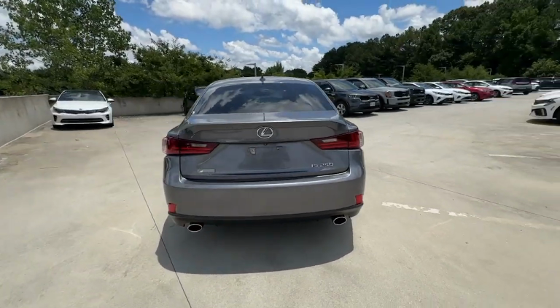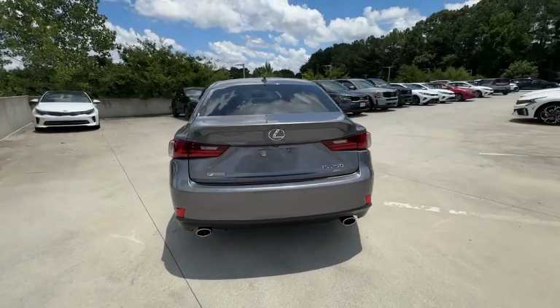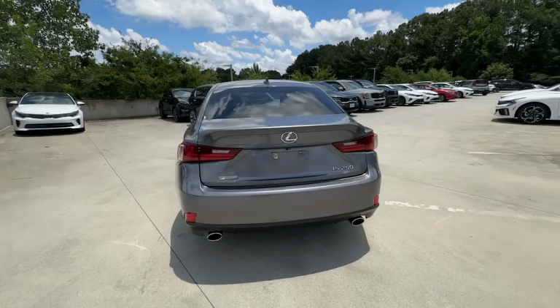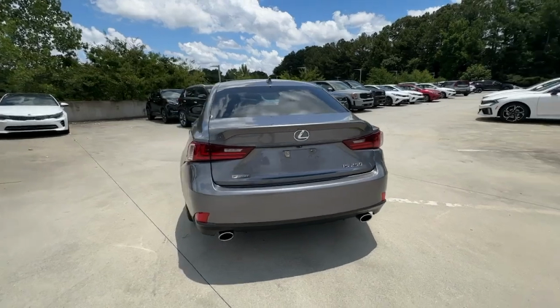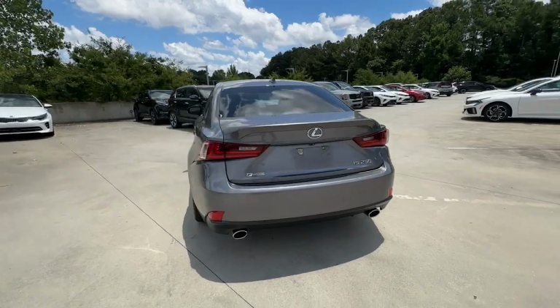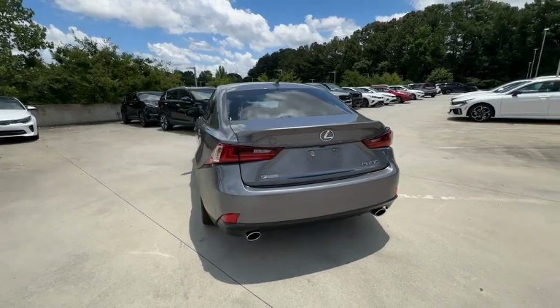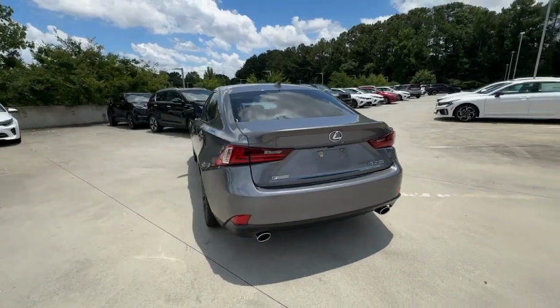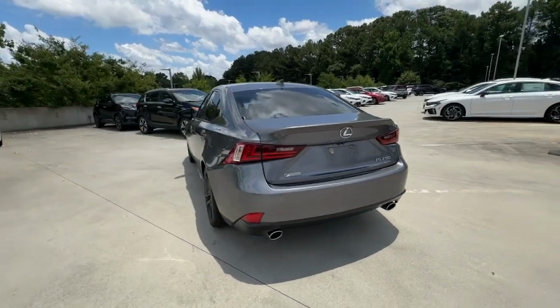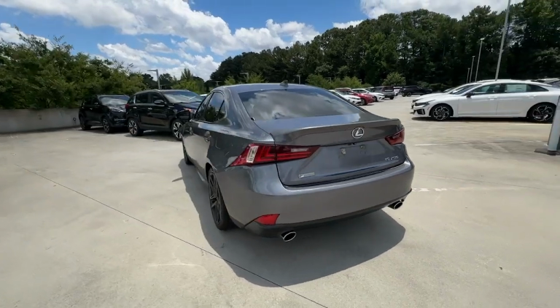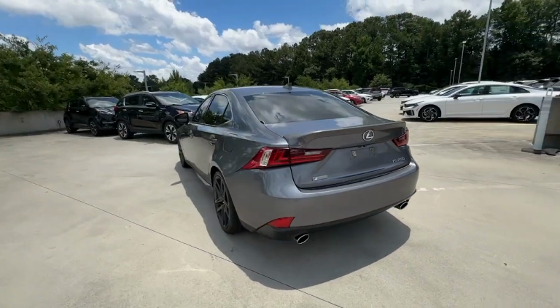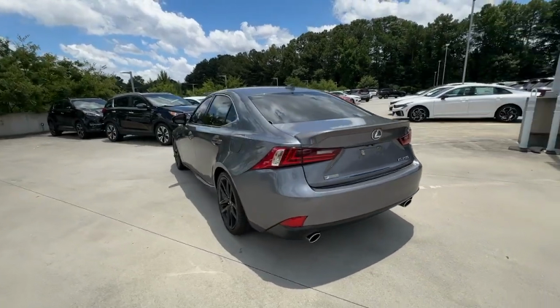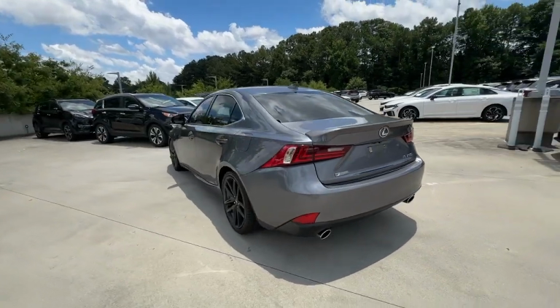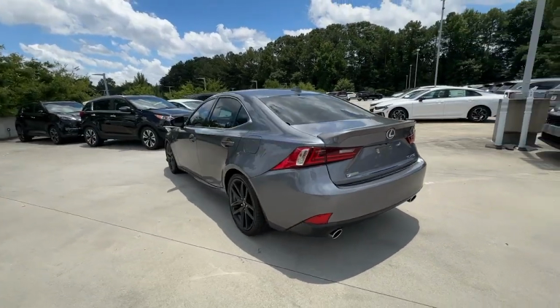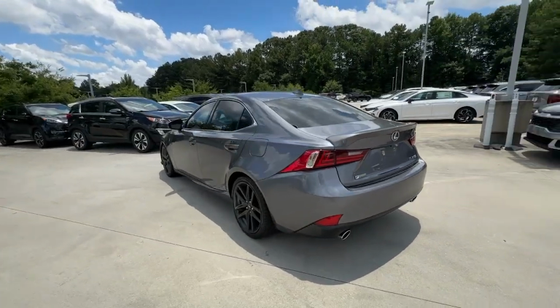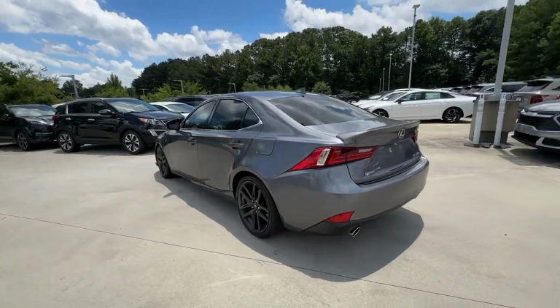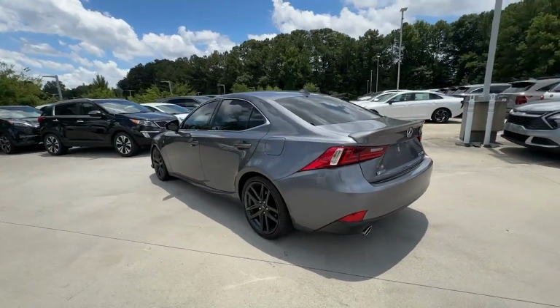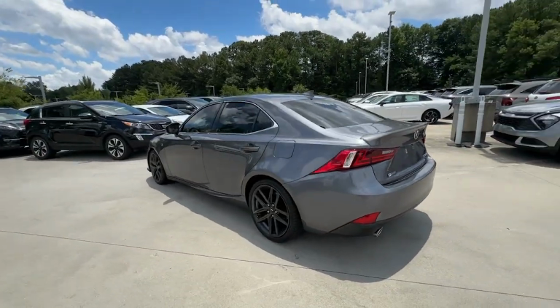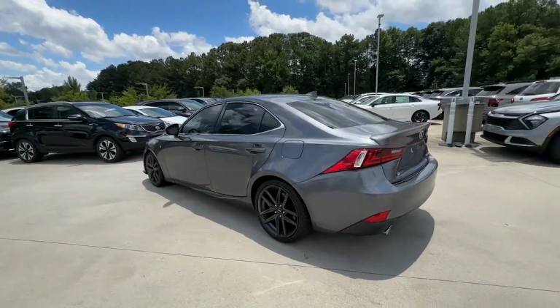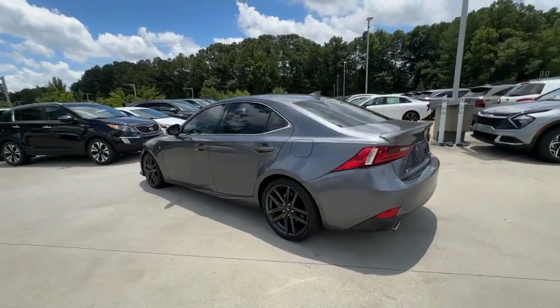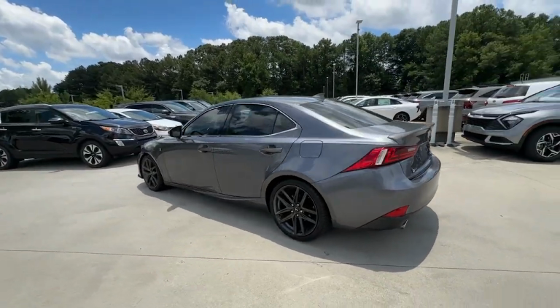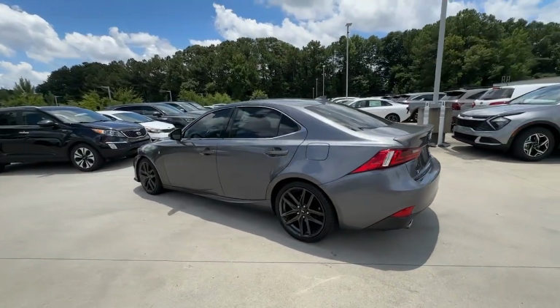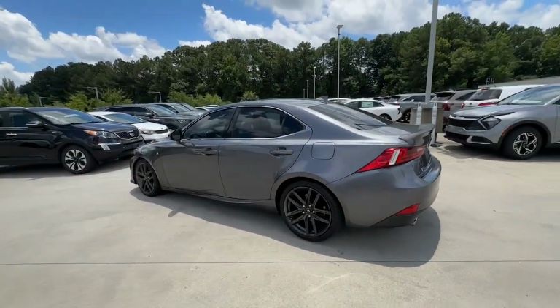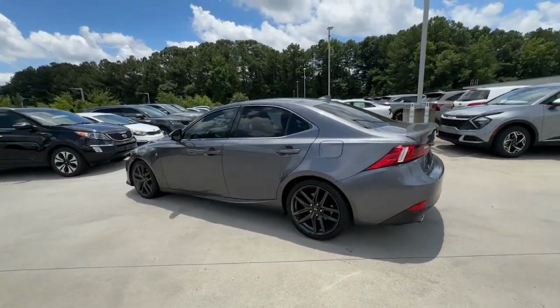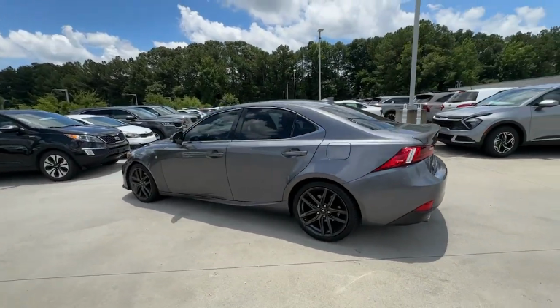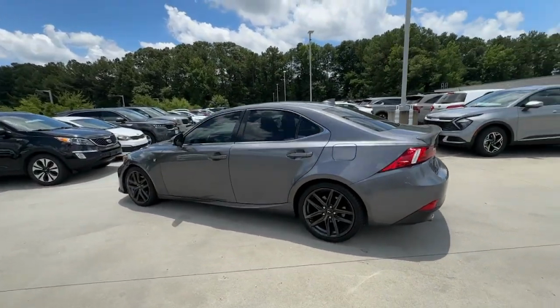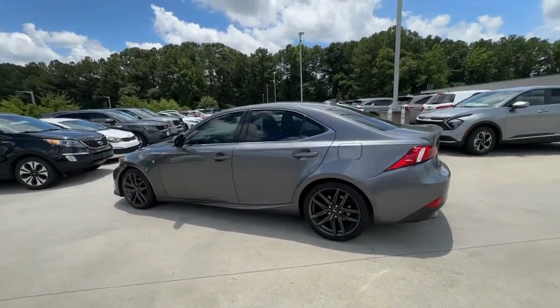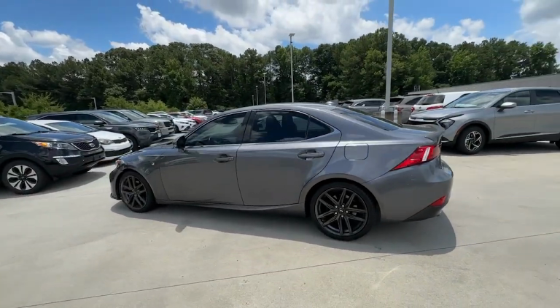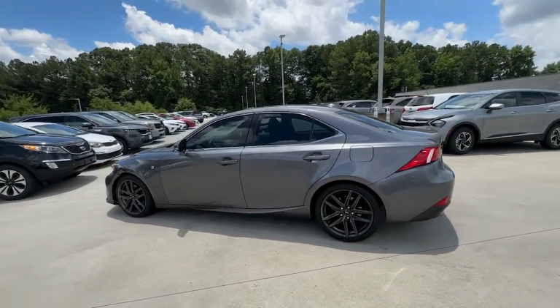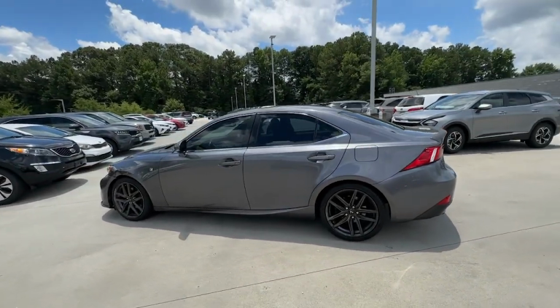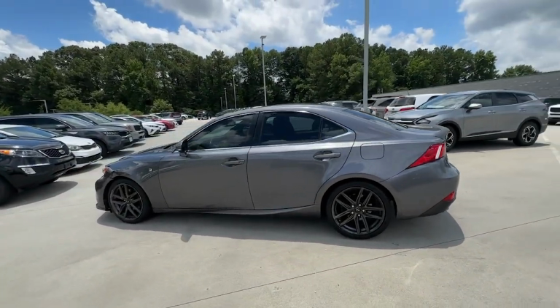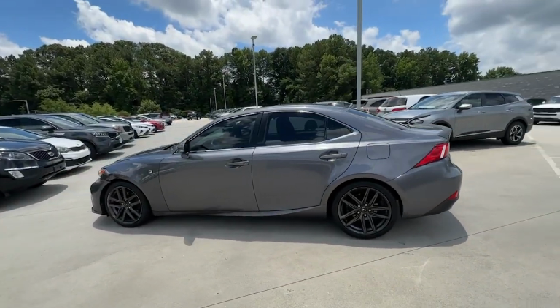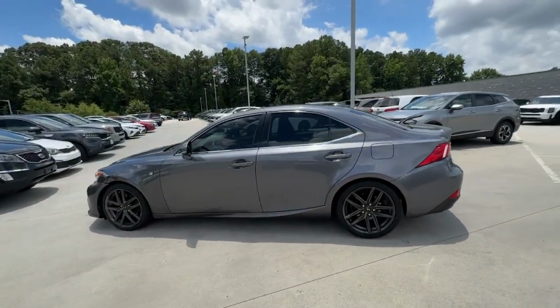Its suite of driver assist tech has your back so you can relax and enjoy its velvety smooth ride.